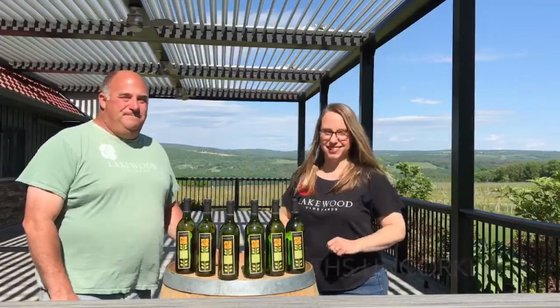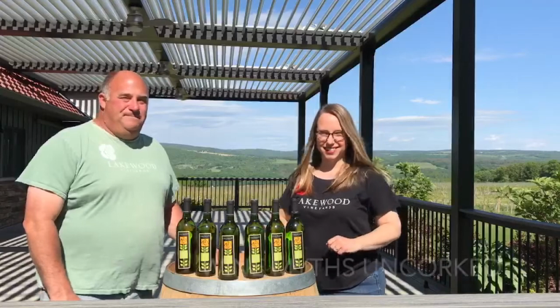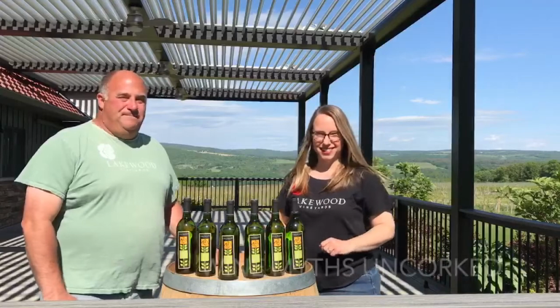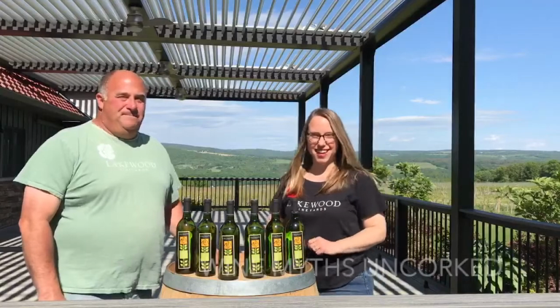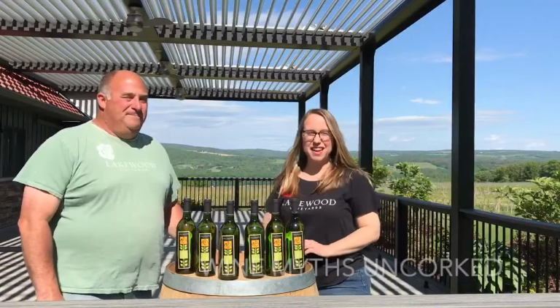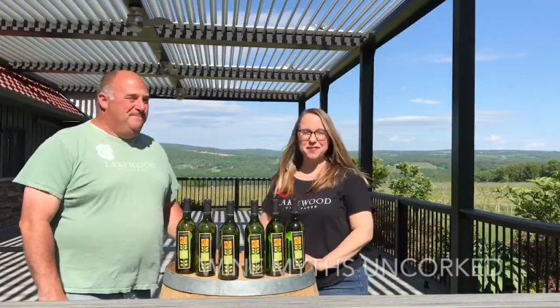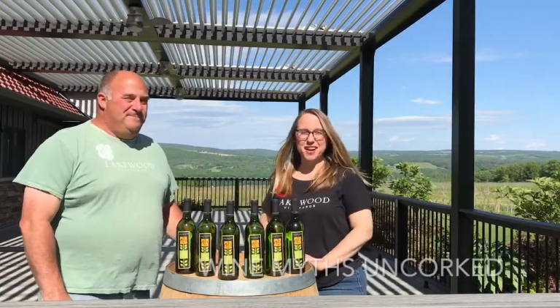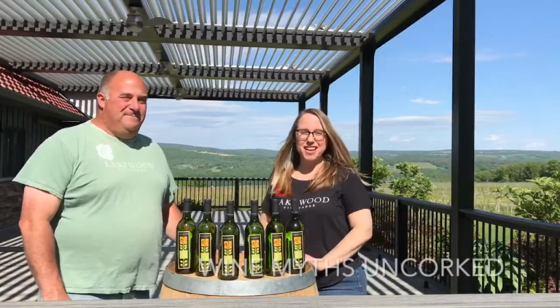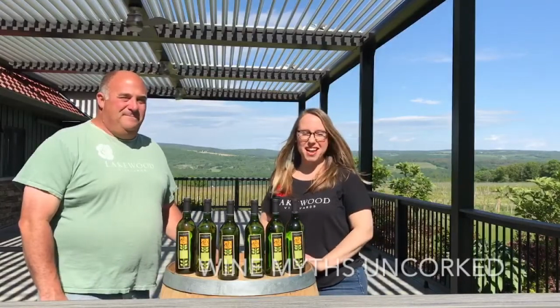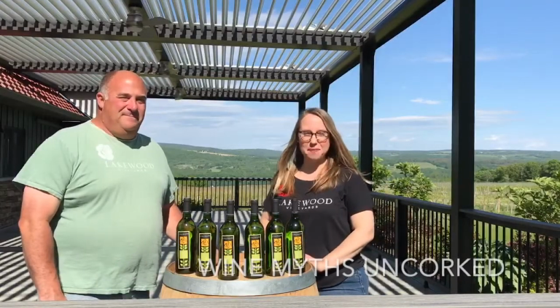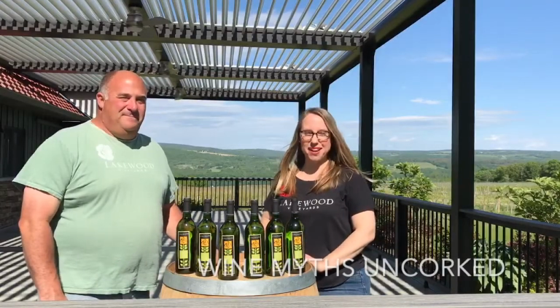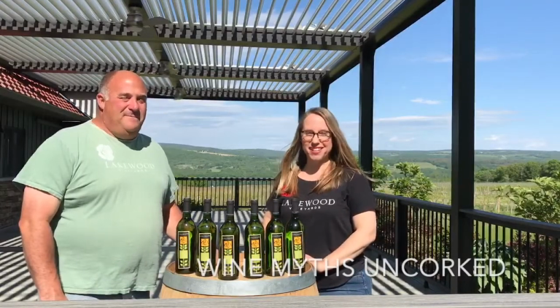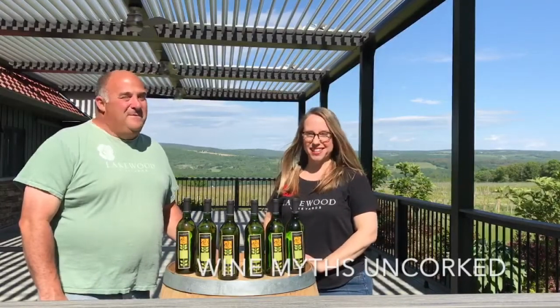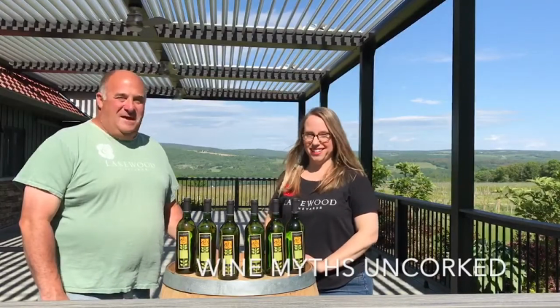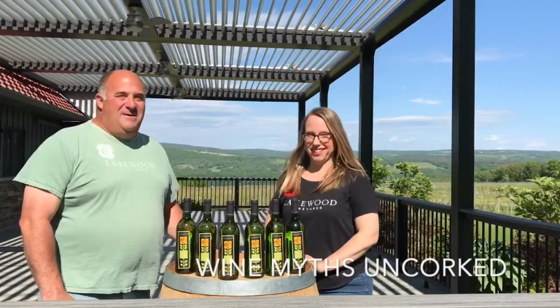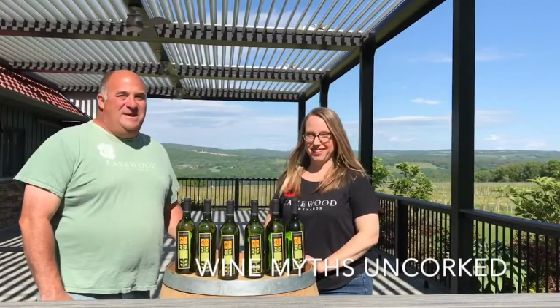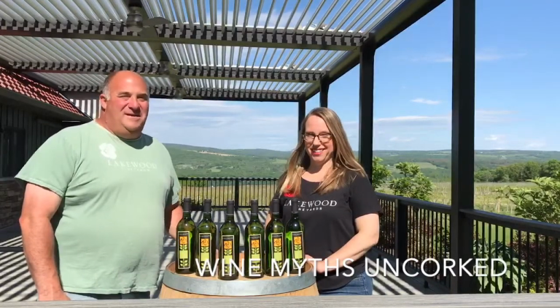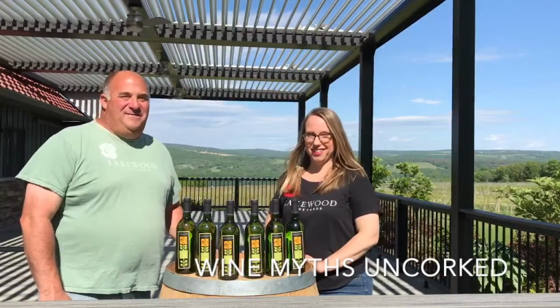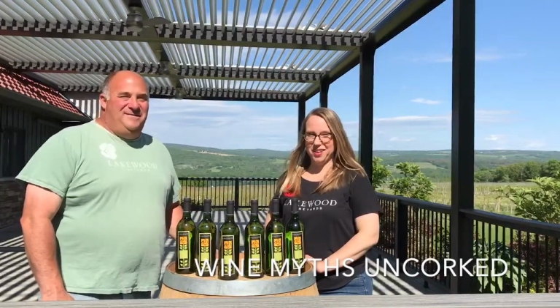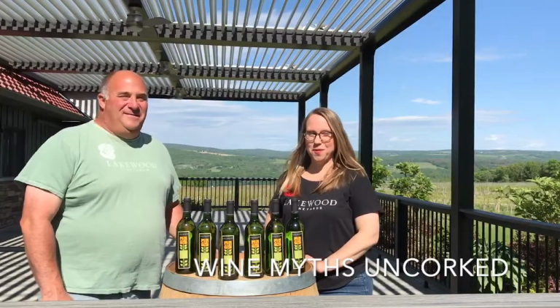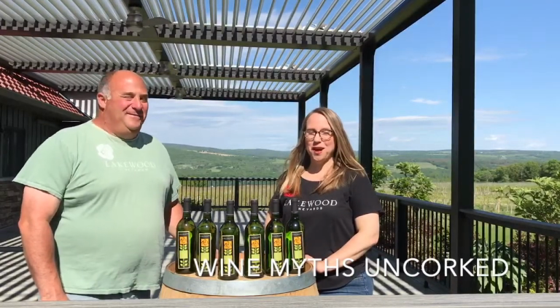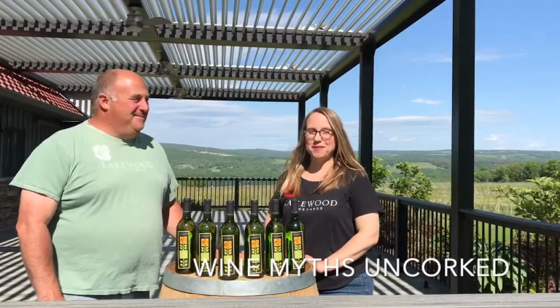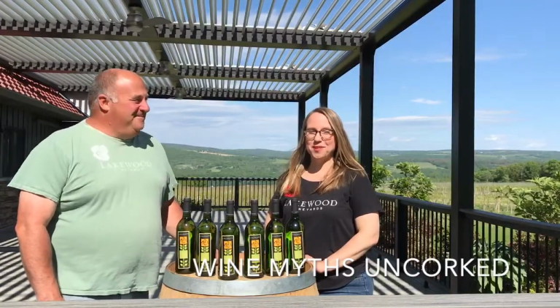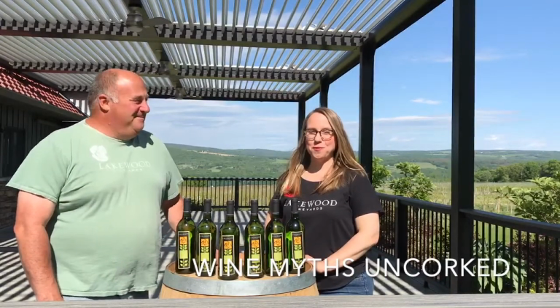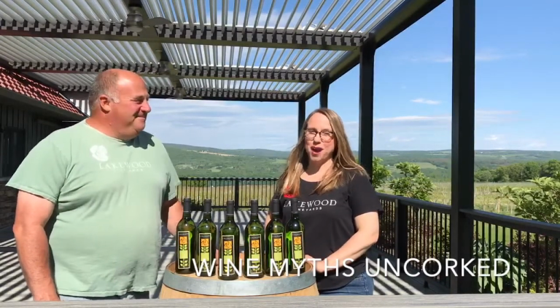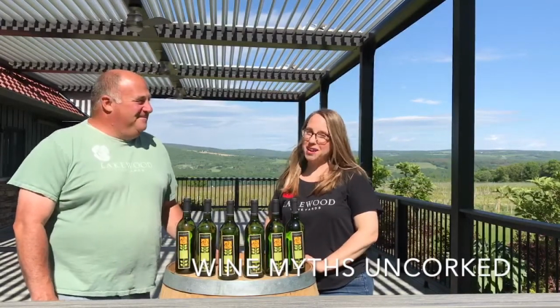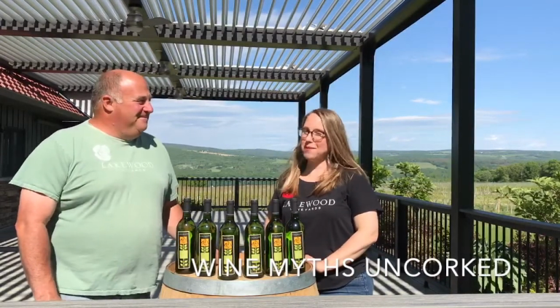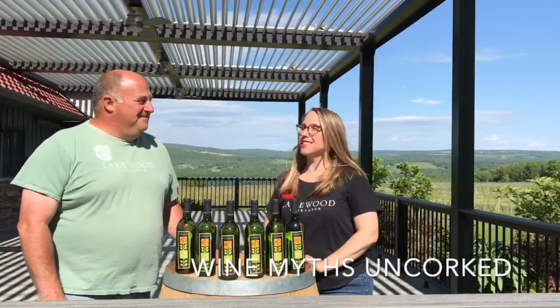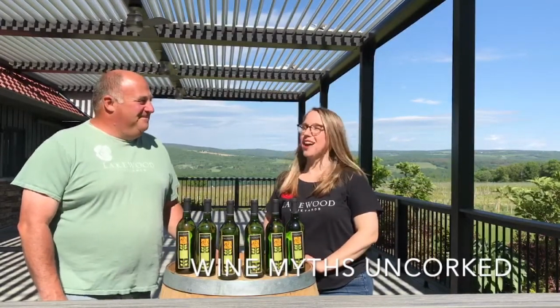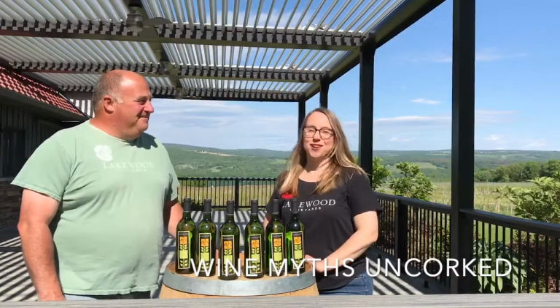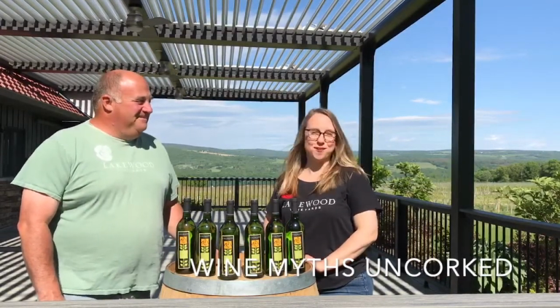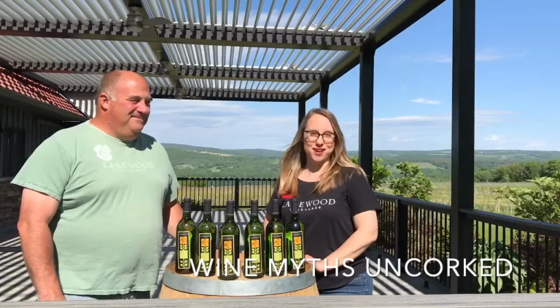Hi everyone, I'm Erin. And I'm Dave. Welcome to Wine Myths Uncorked.